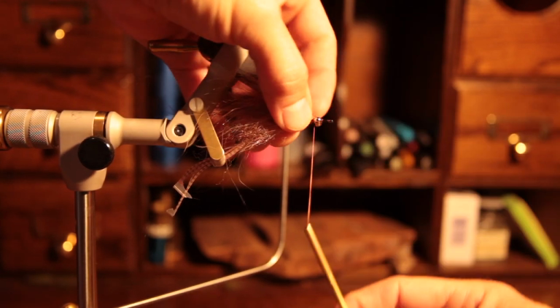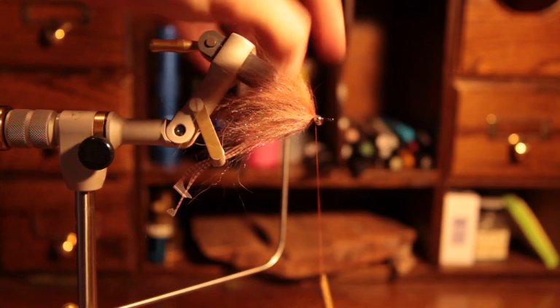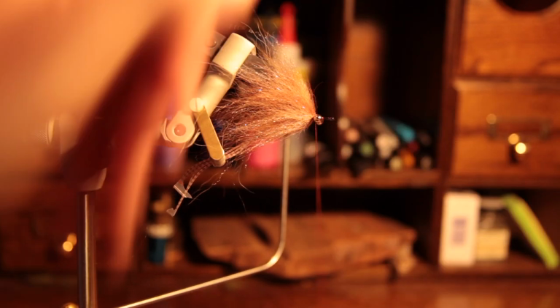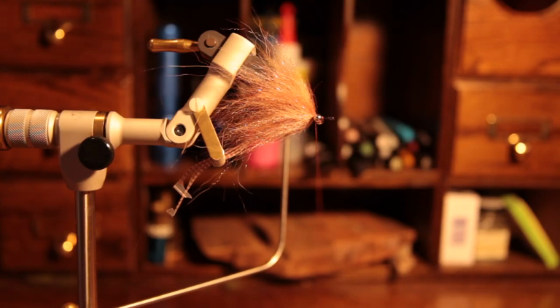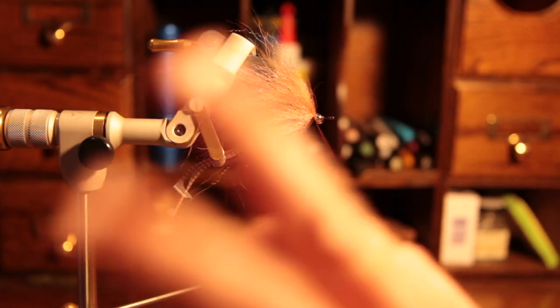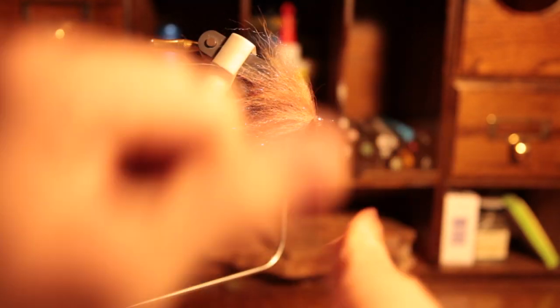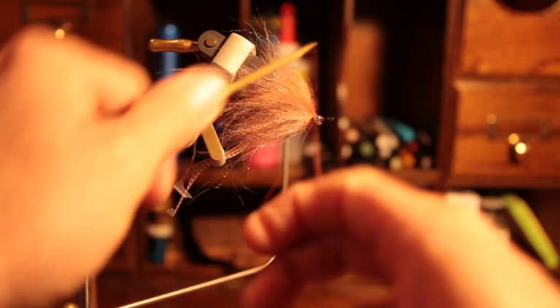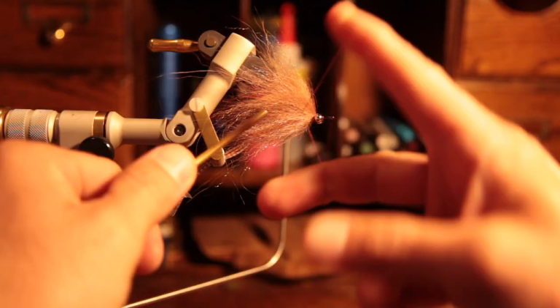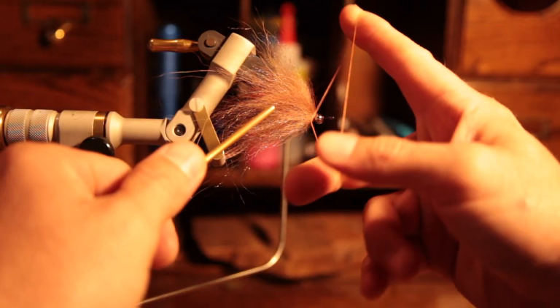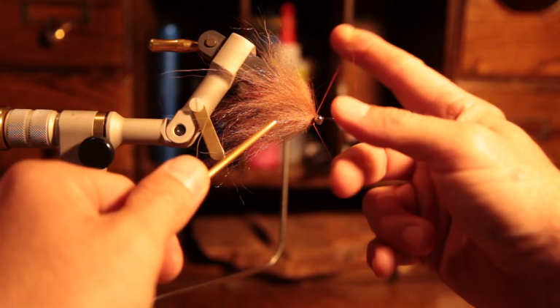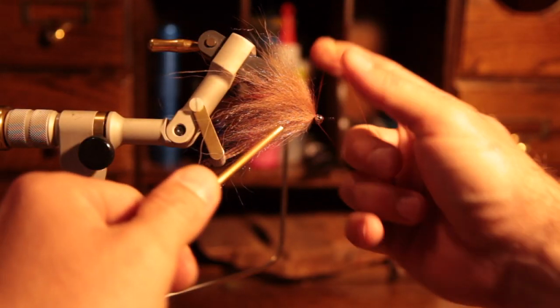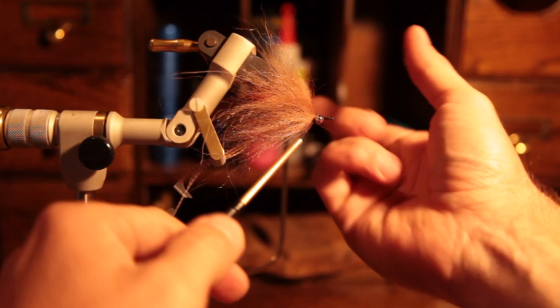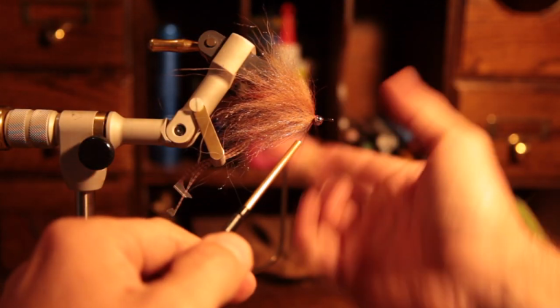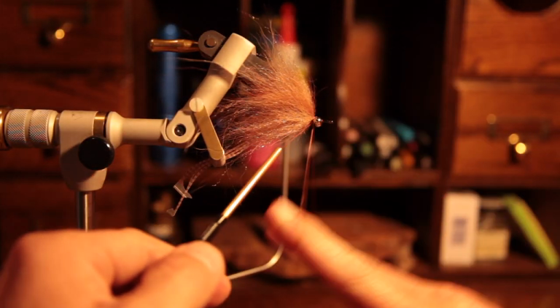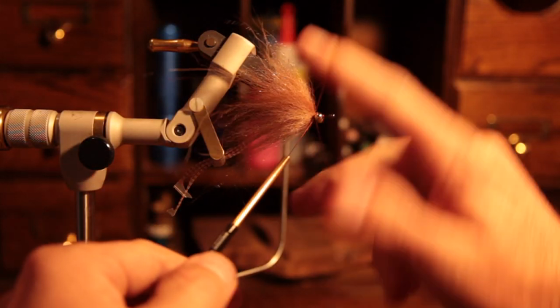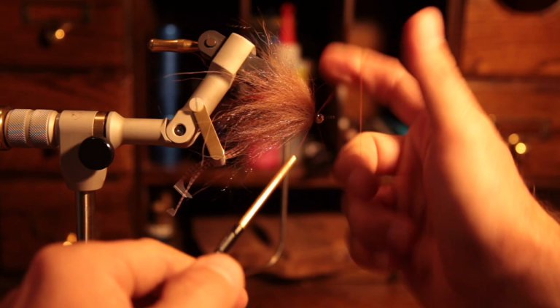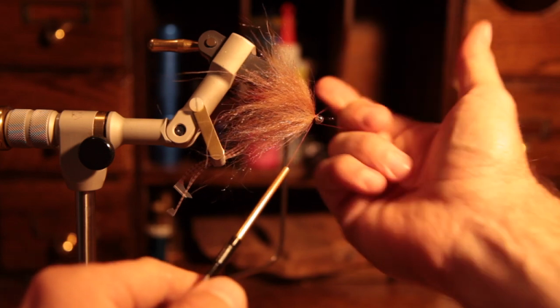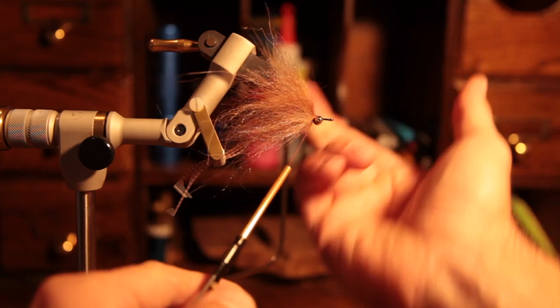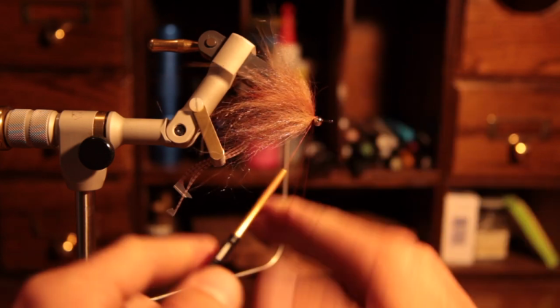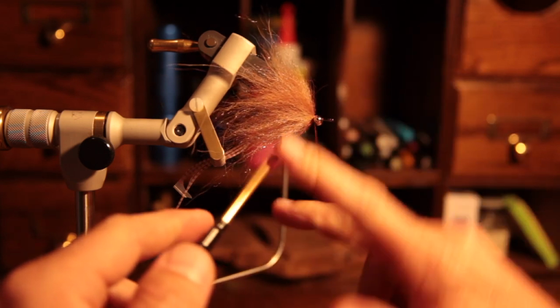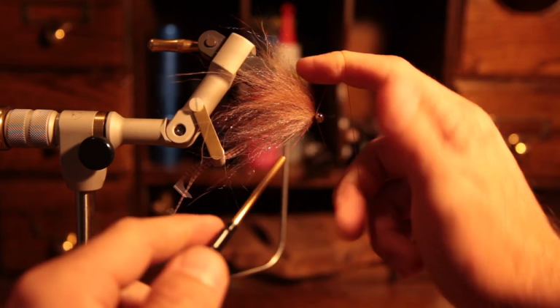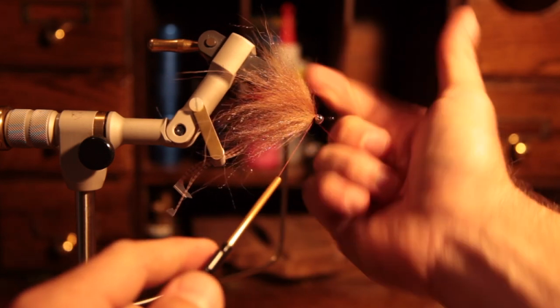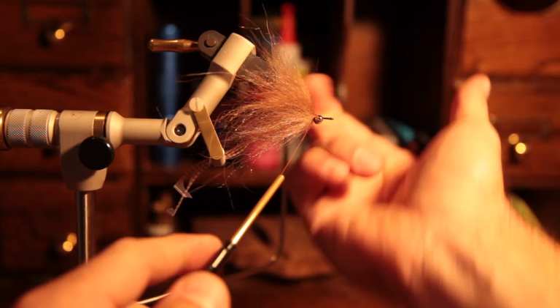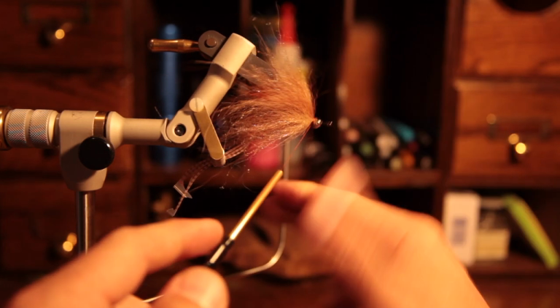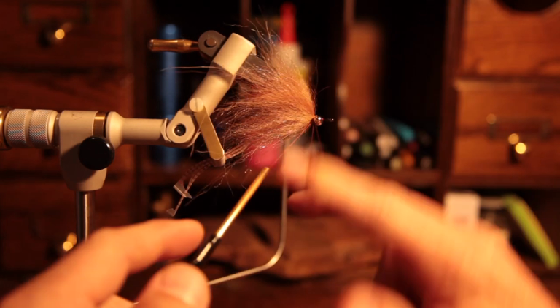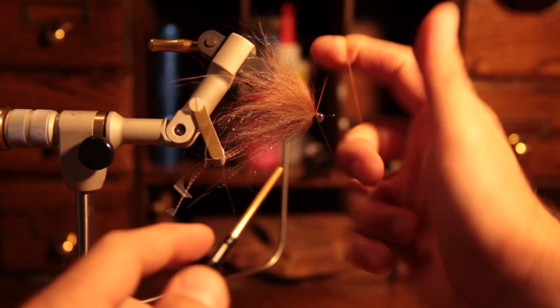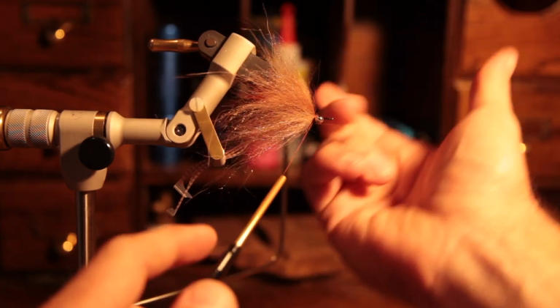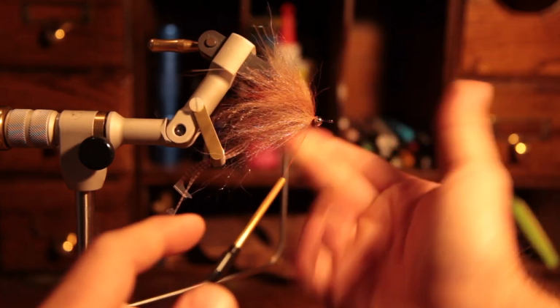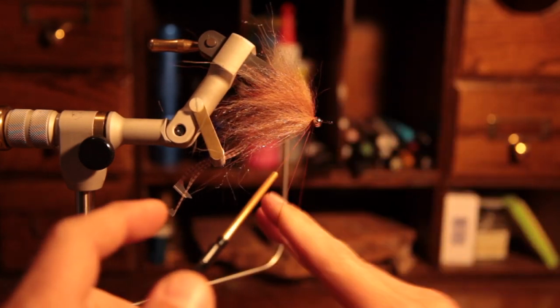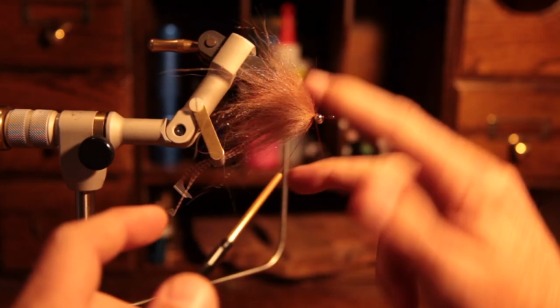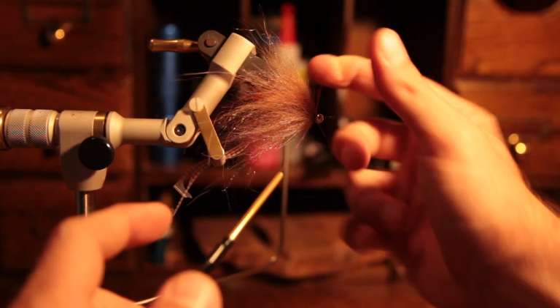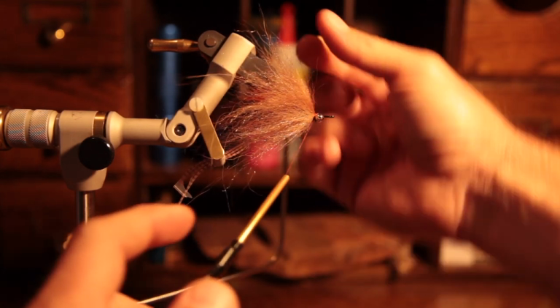Always make sure we get everything back going in the right direction, give it a couple of wraps to manage everything, and then whip finish.